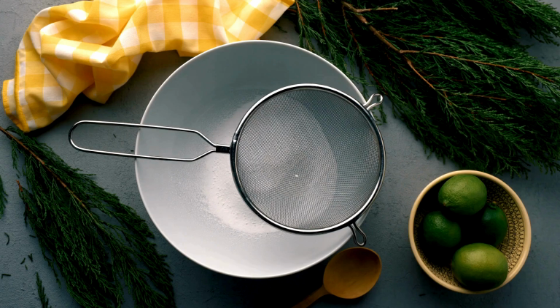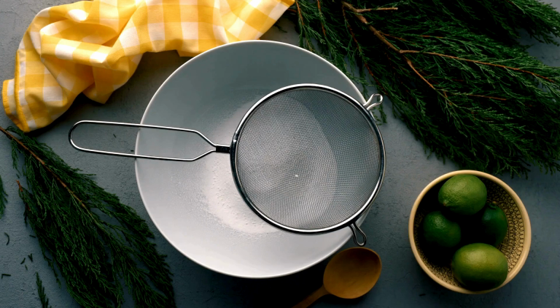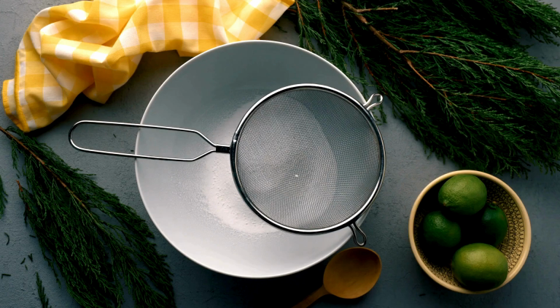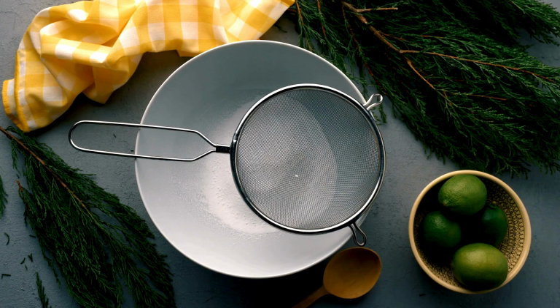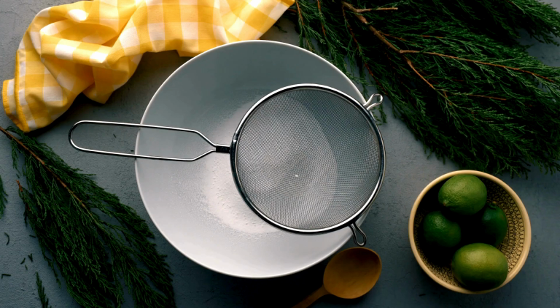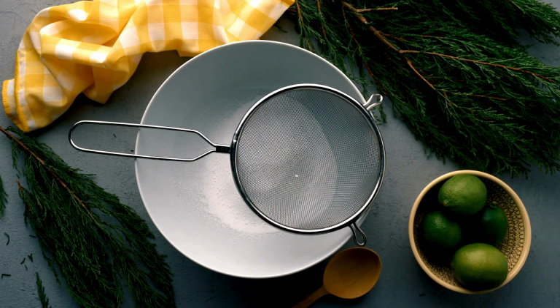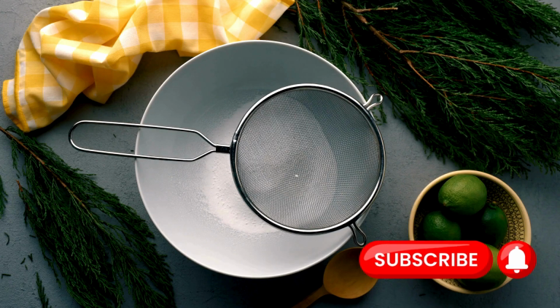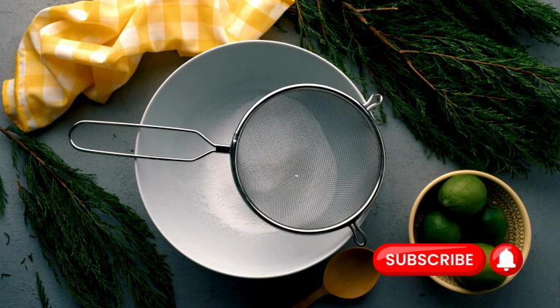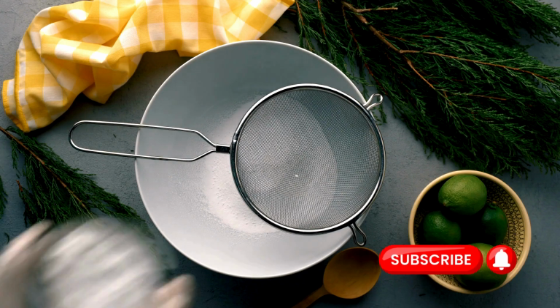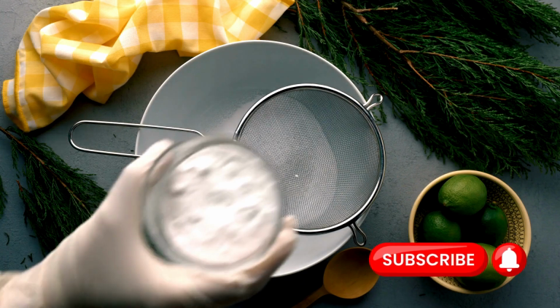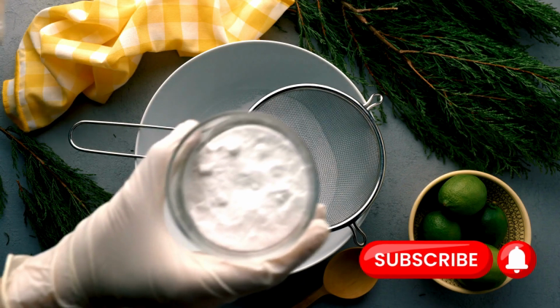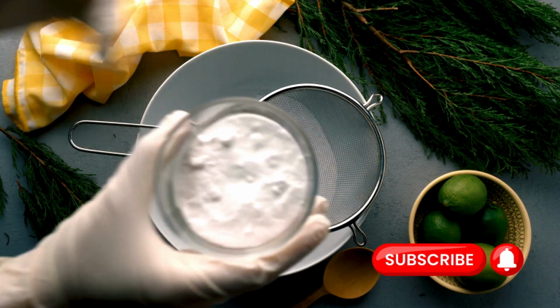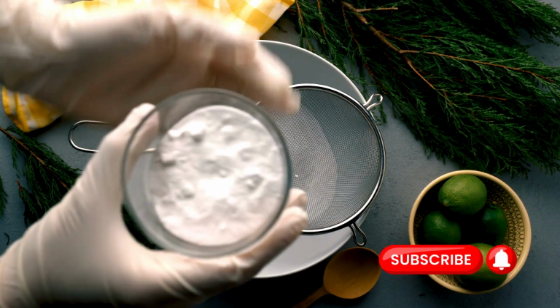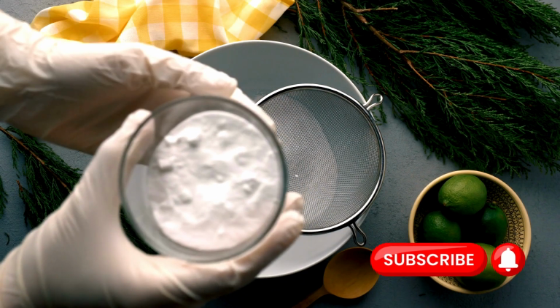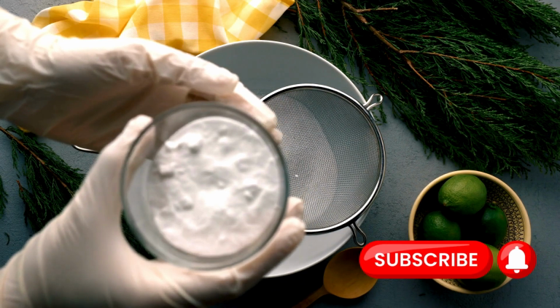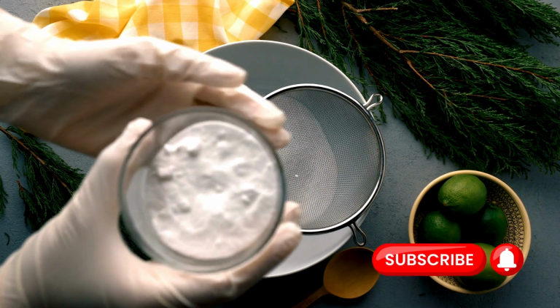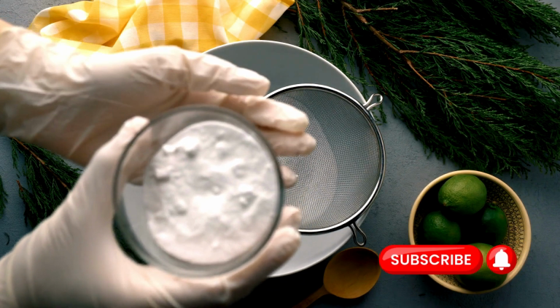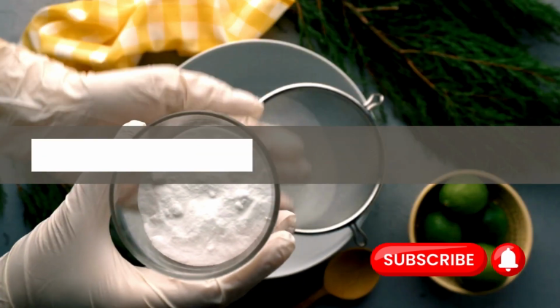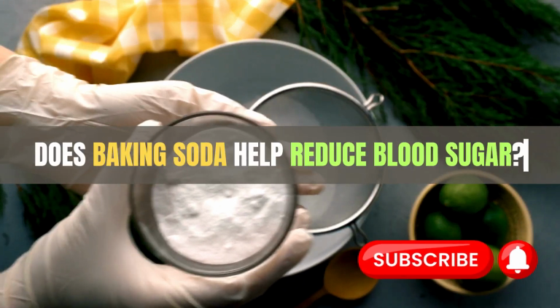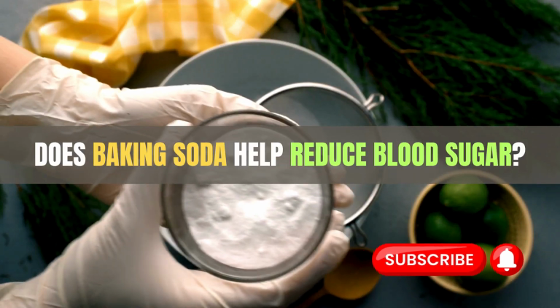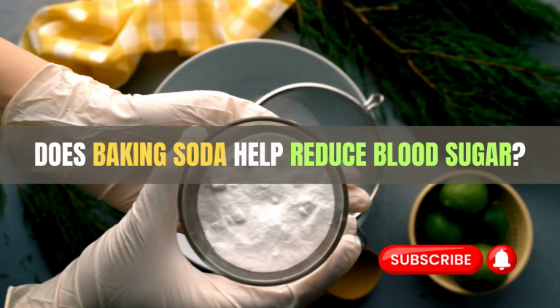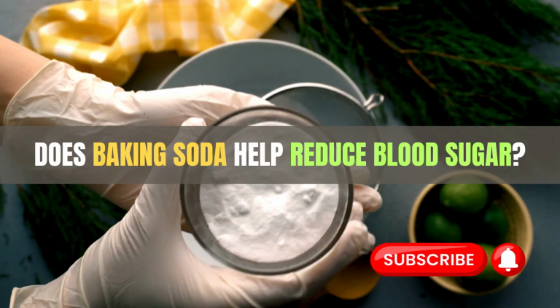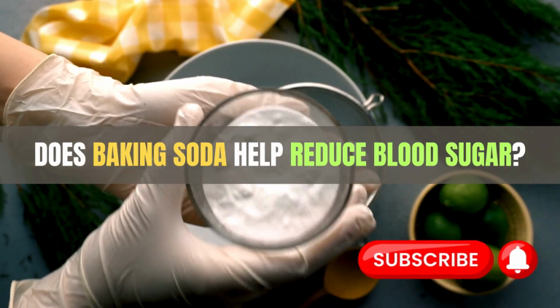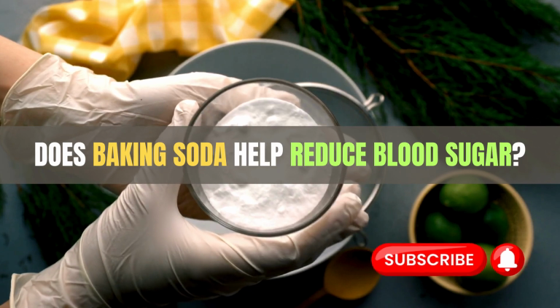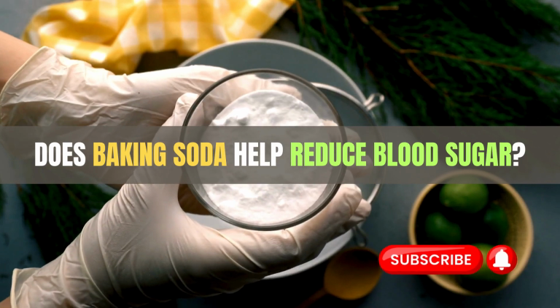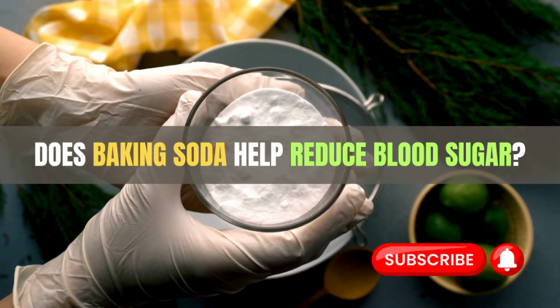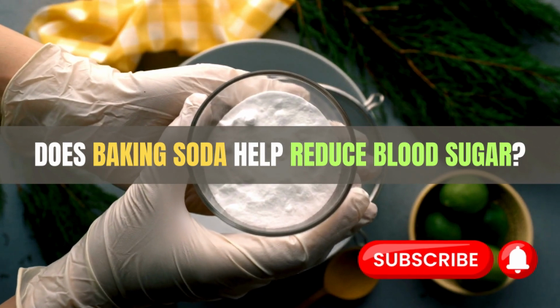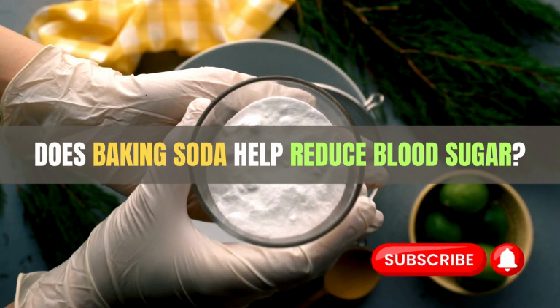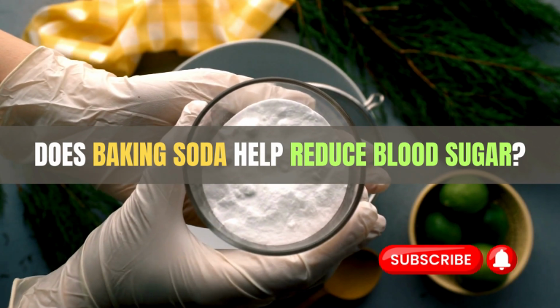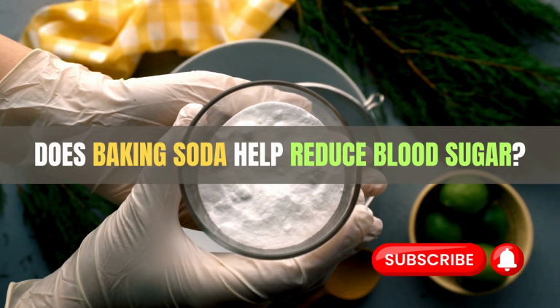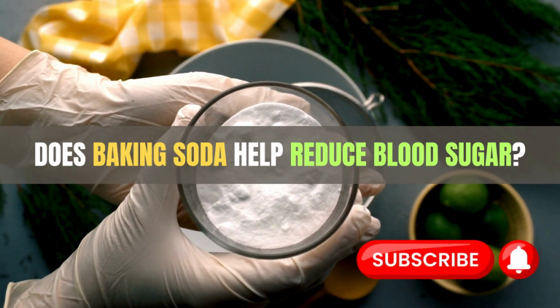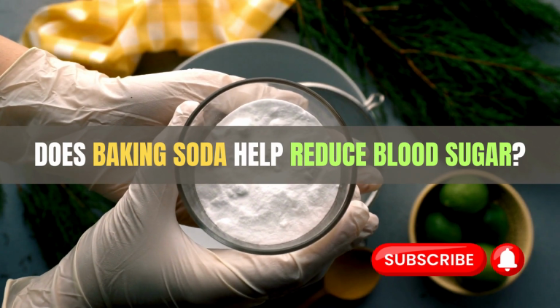Welcome back to our channel. Today, we will discuss: does baking soda help reduce blood sugar?